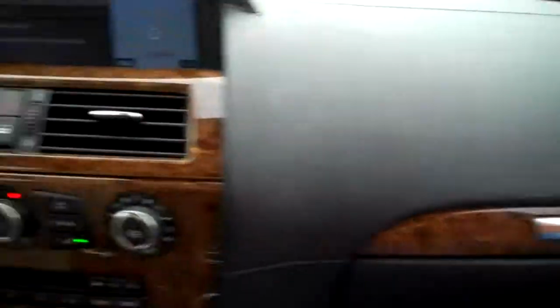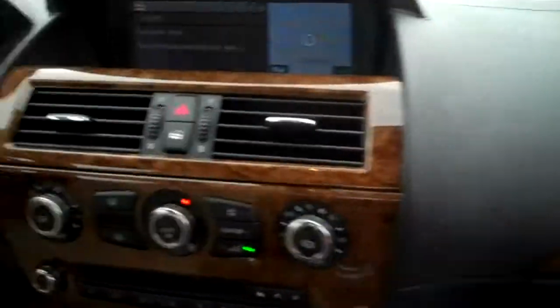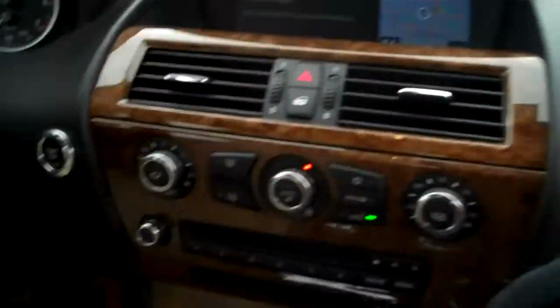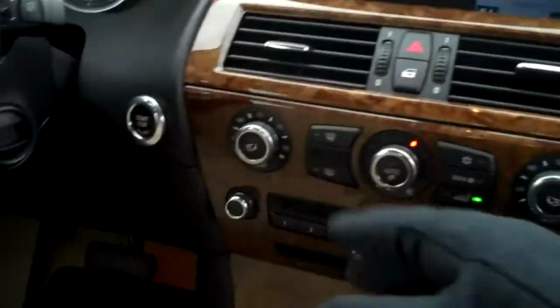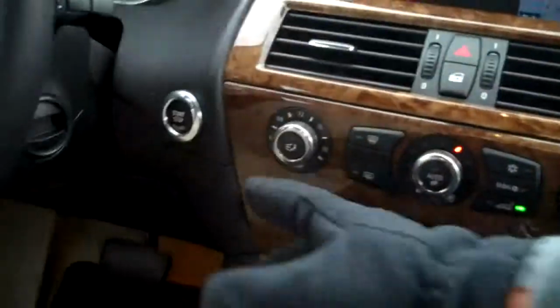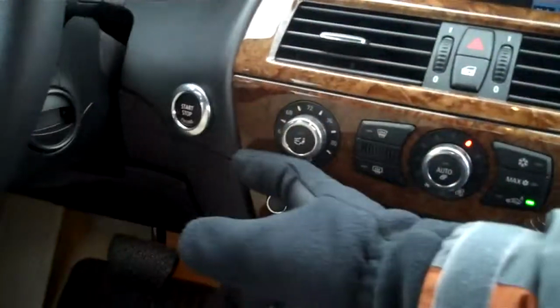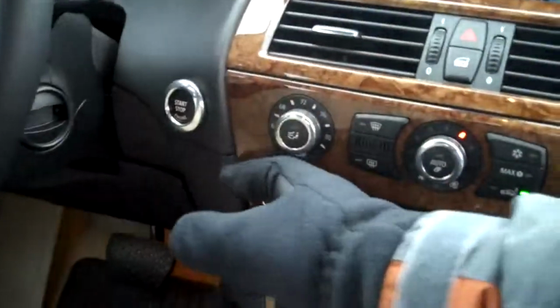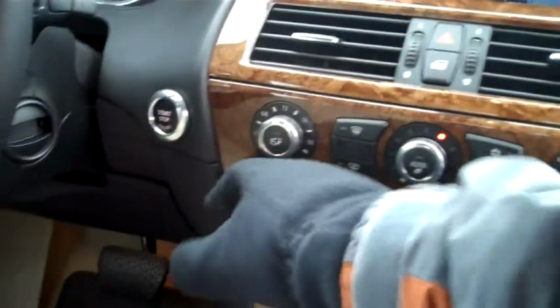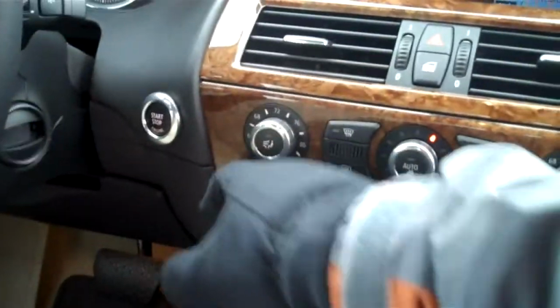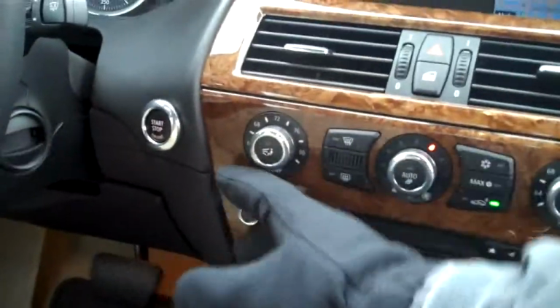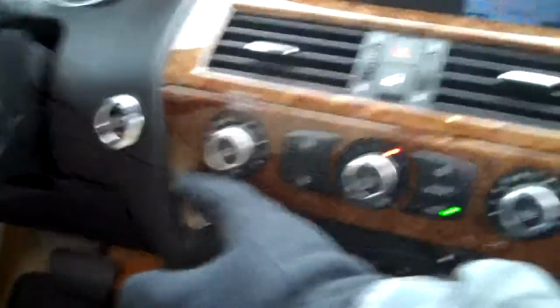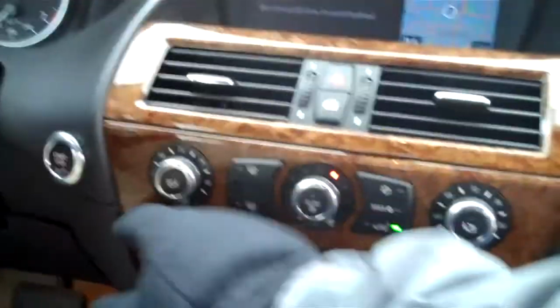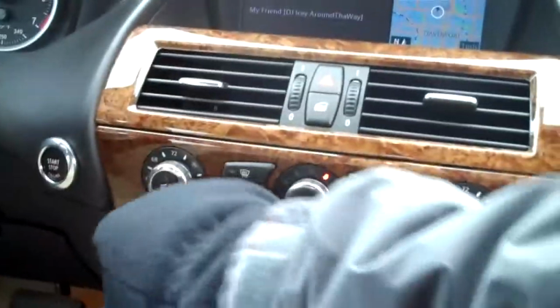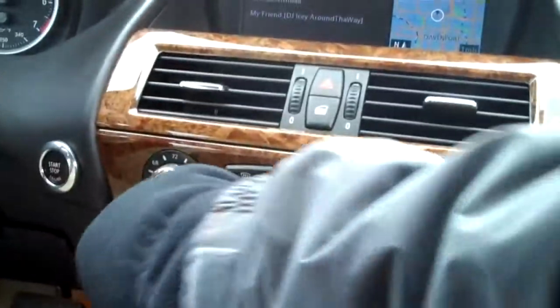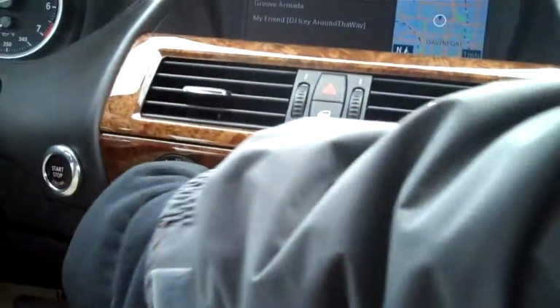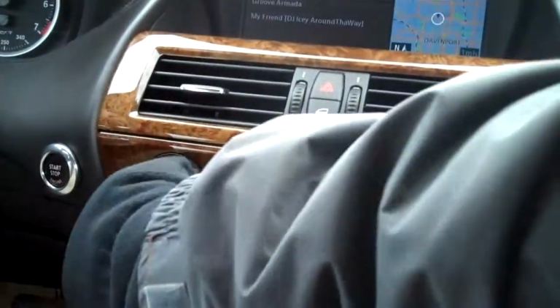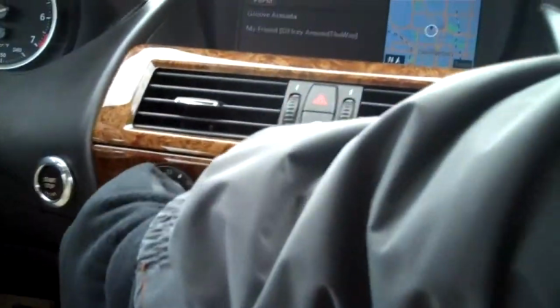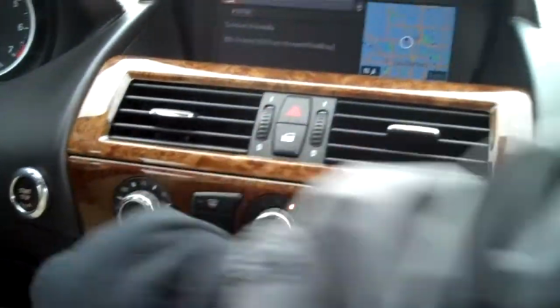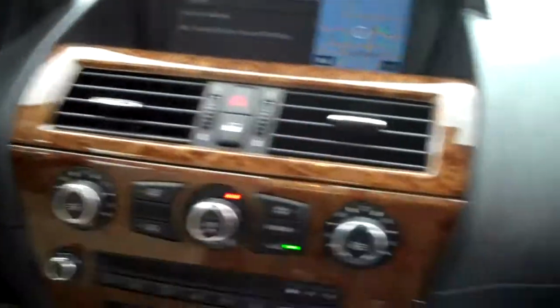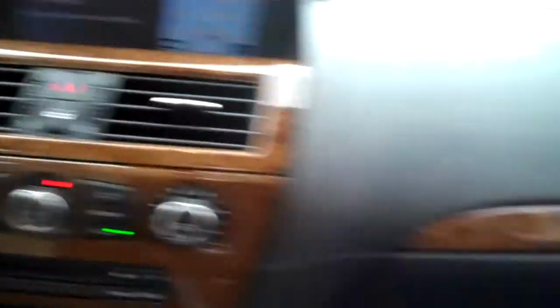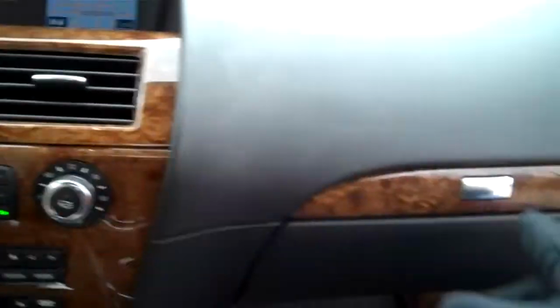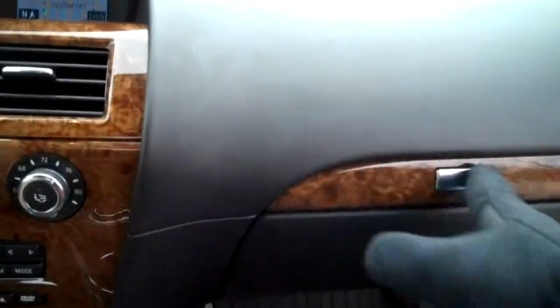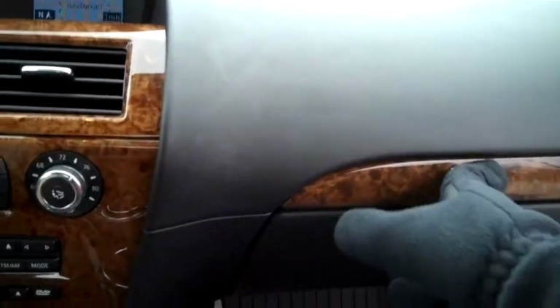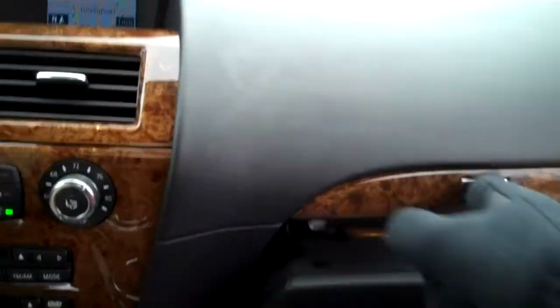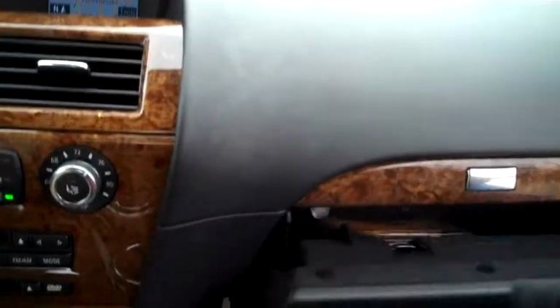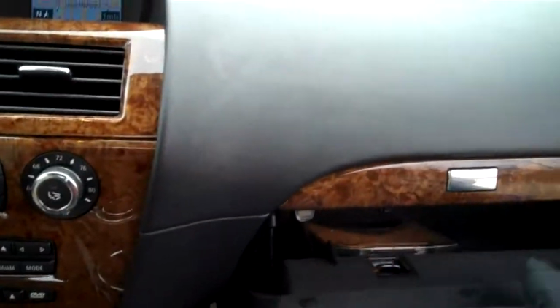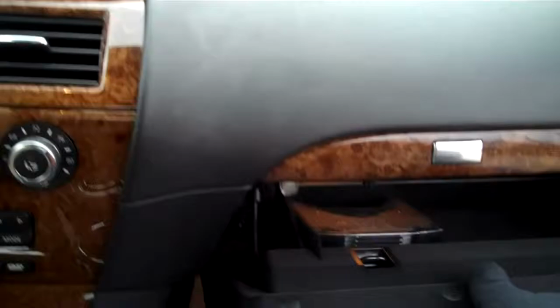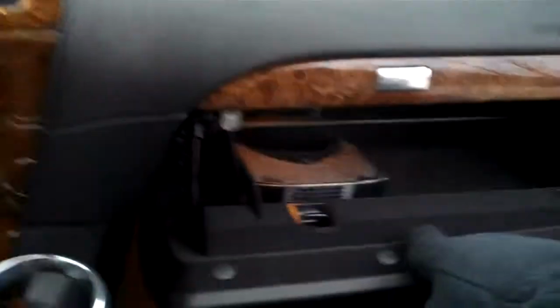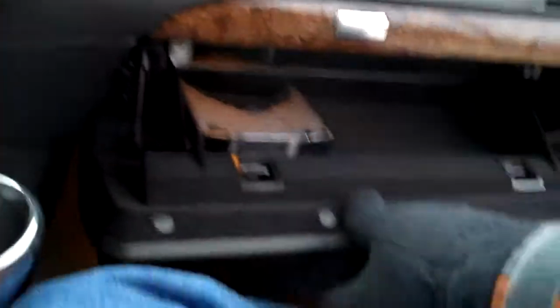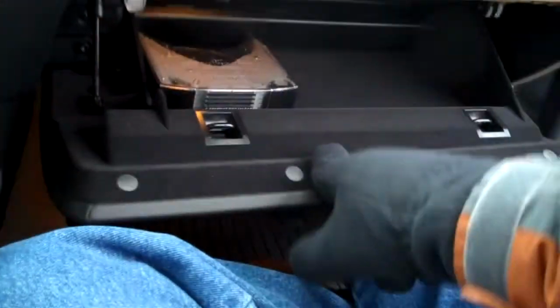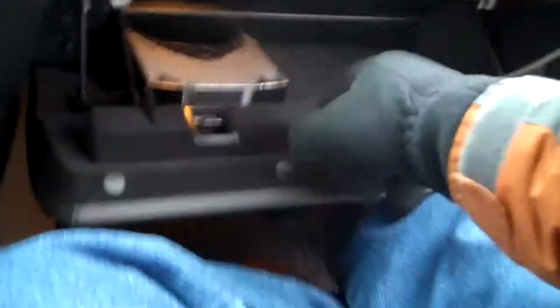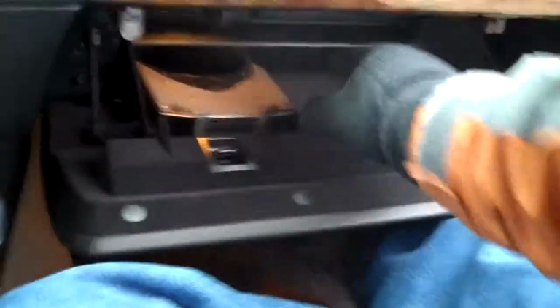This wood is gorgeous. I don't even know what it is — I haven't looked it up yet.